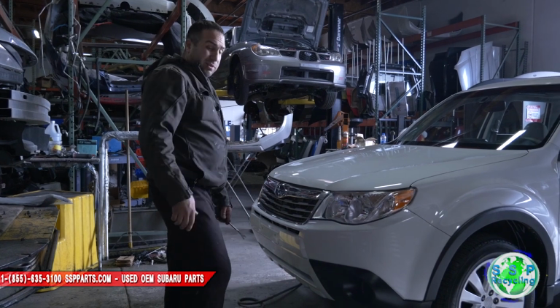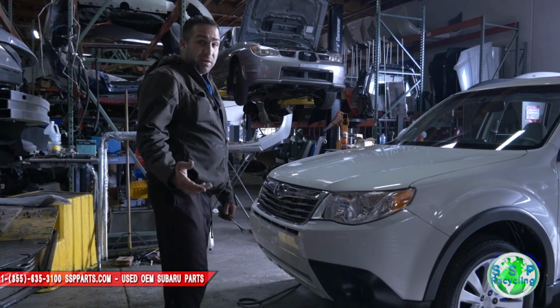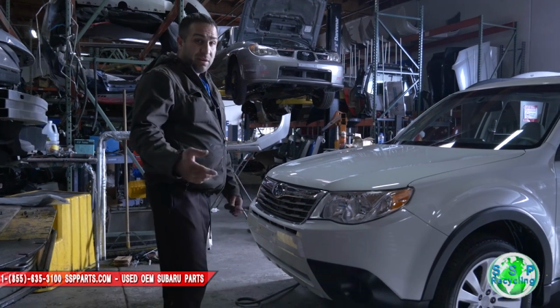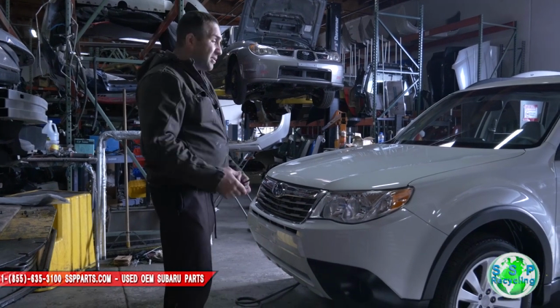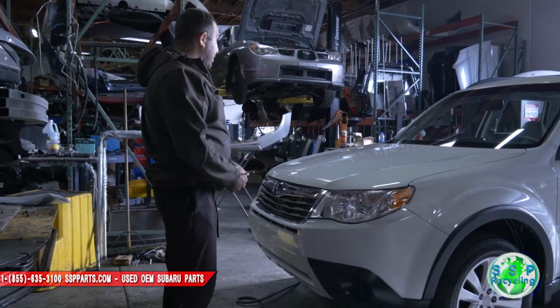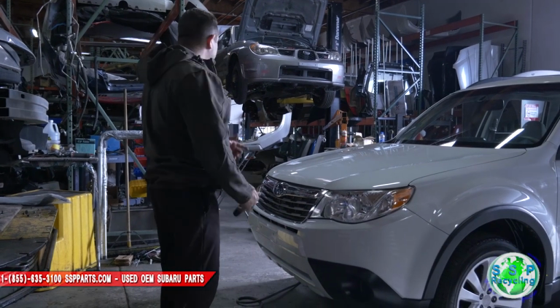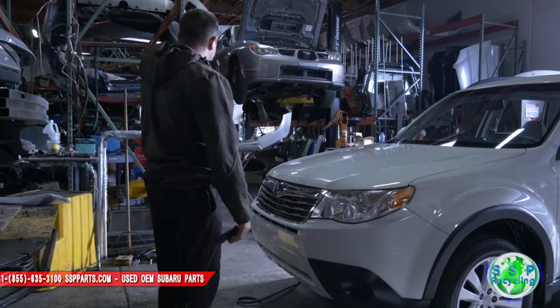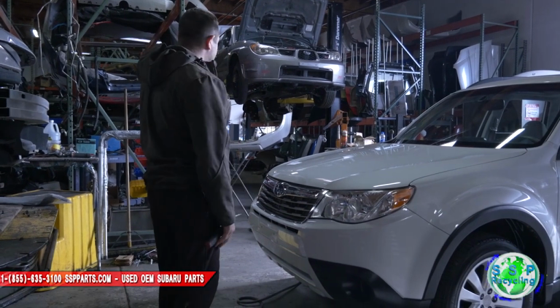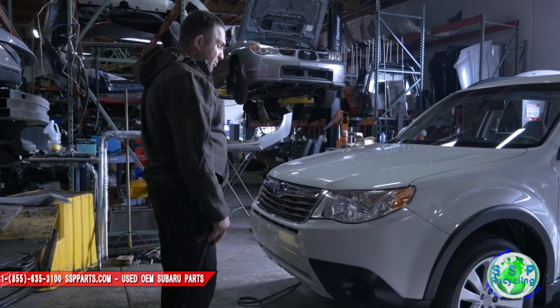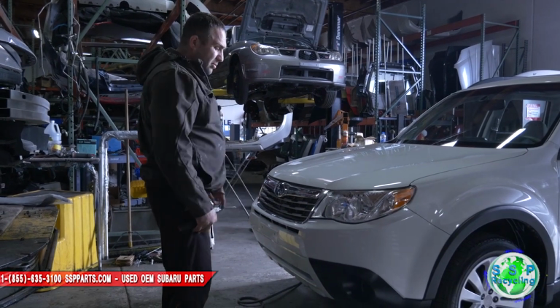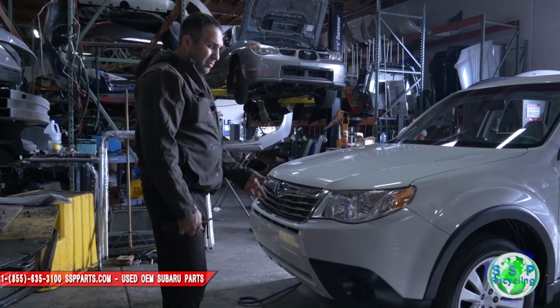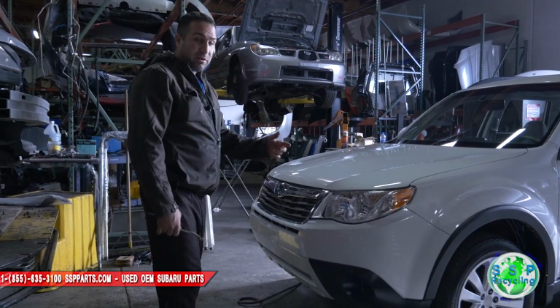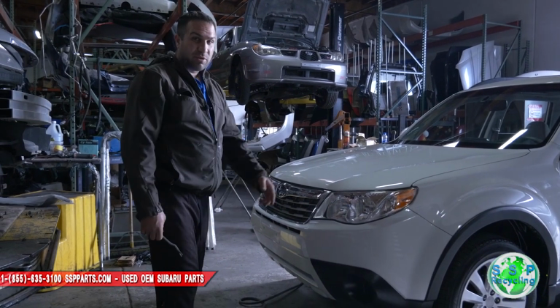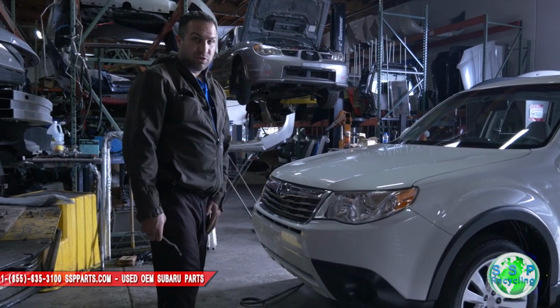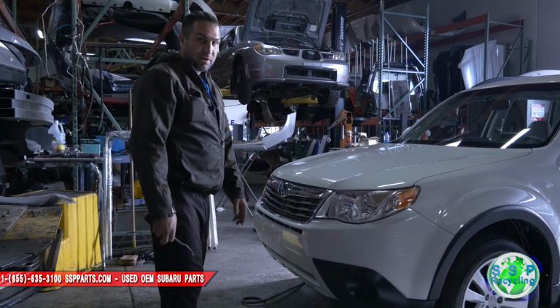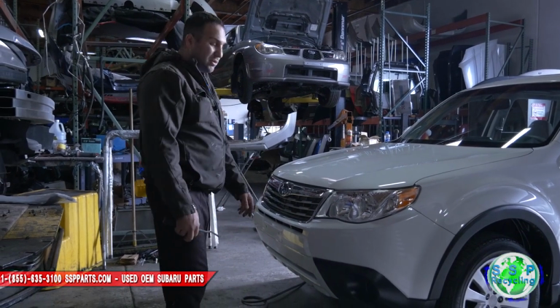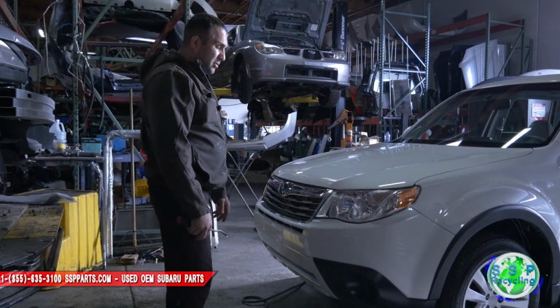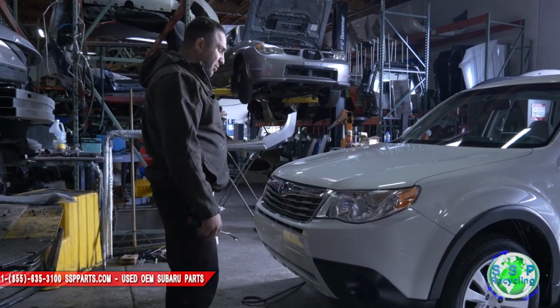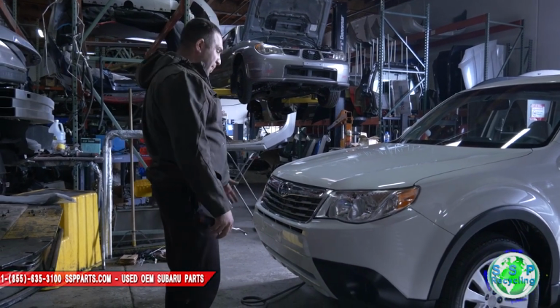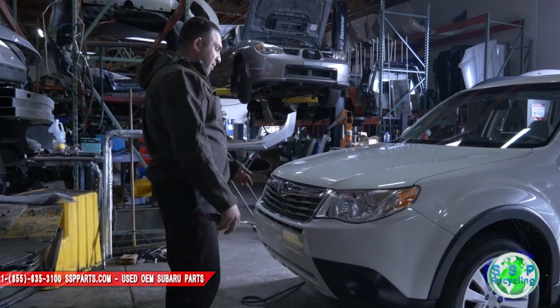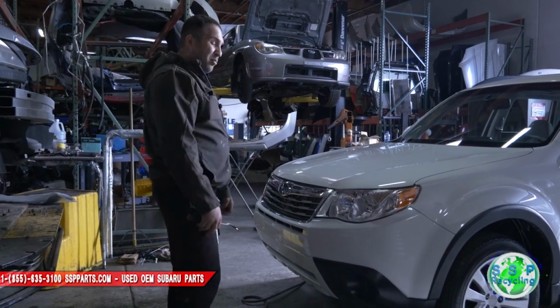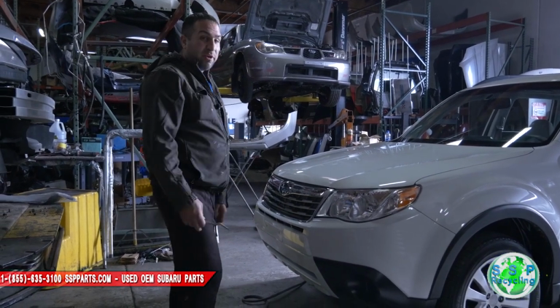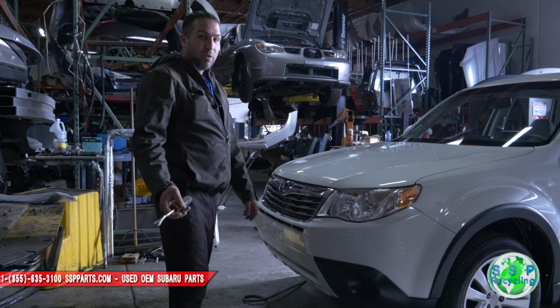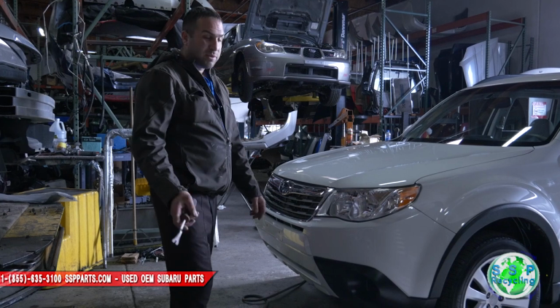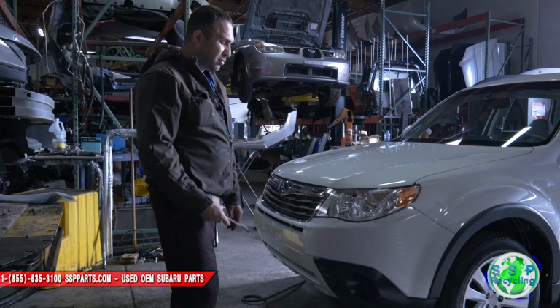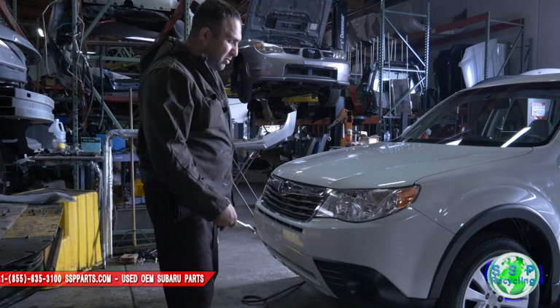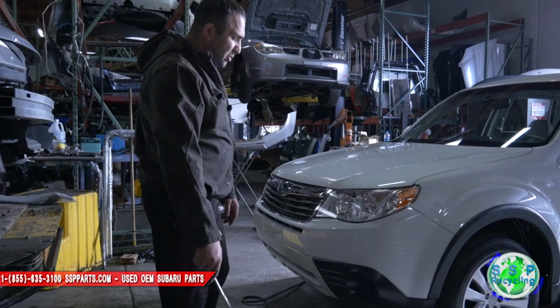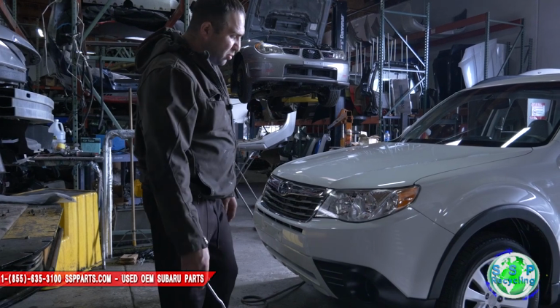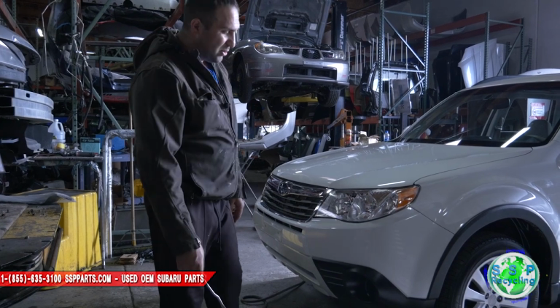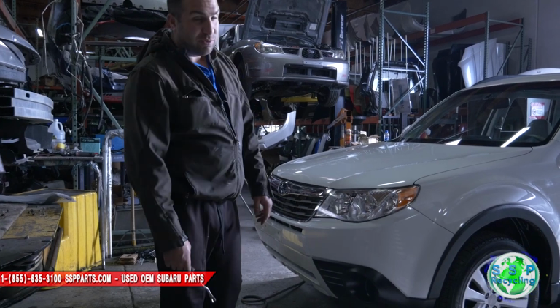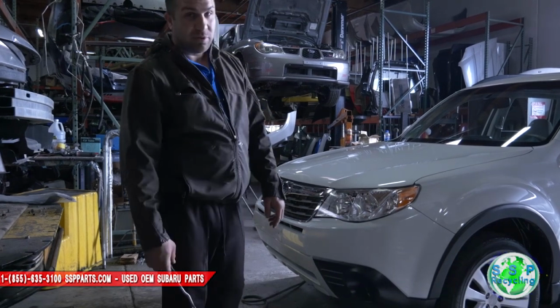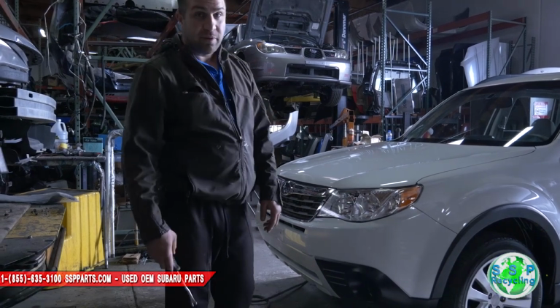Today the lift is not available, so I'll be on the ground showing you guys how to do it. So if you're at home, this is probably what you'll be doing too — on the ground.